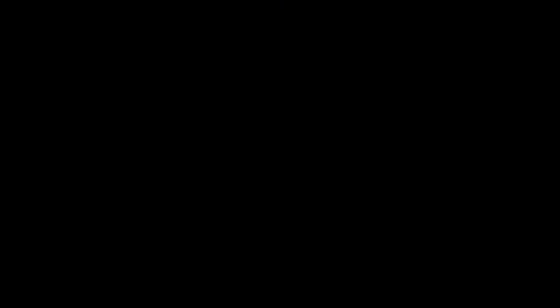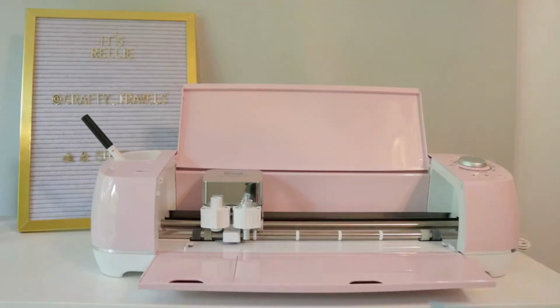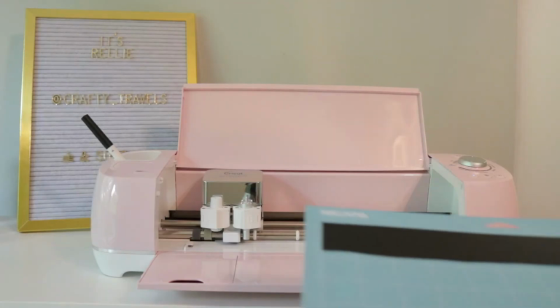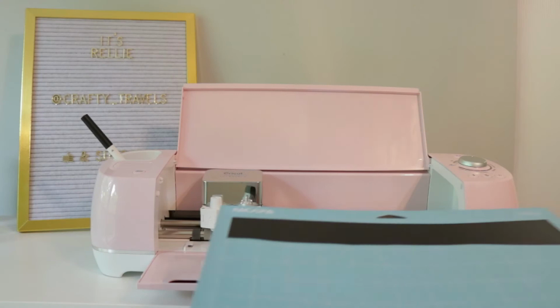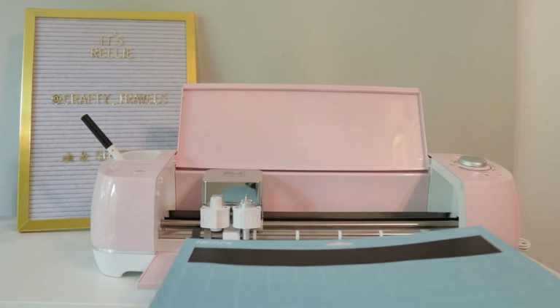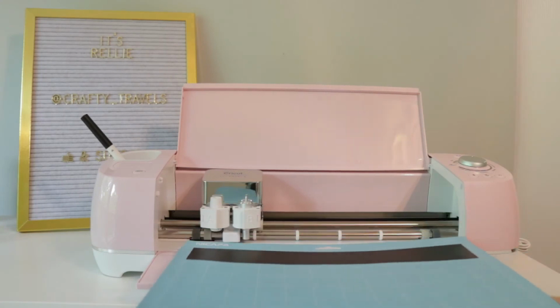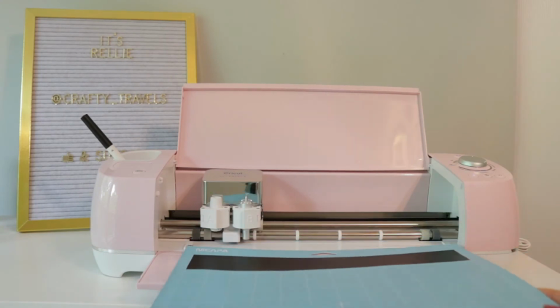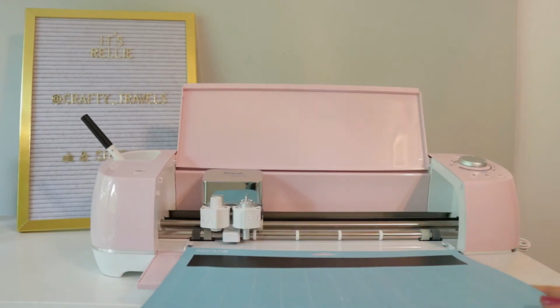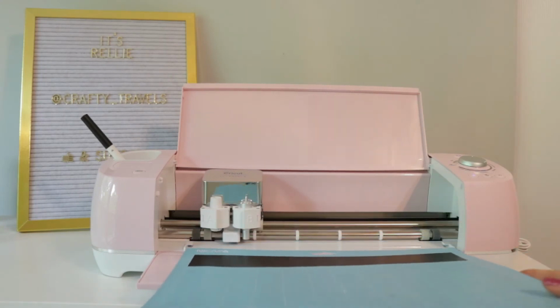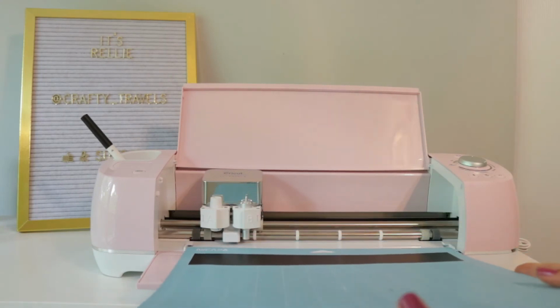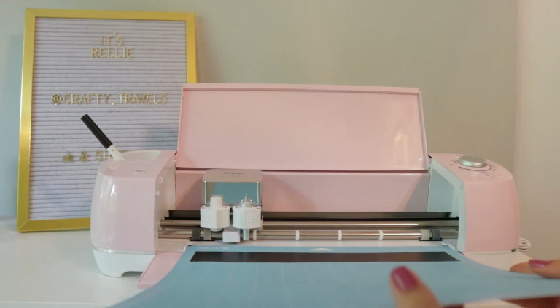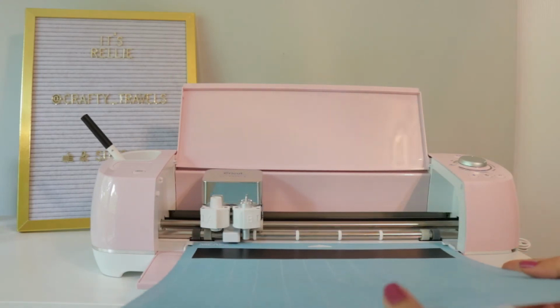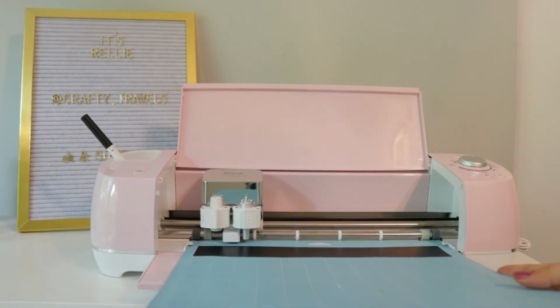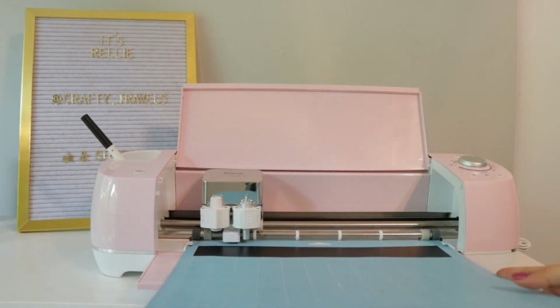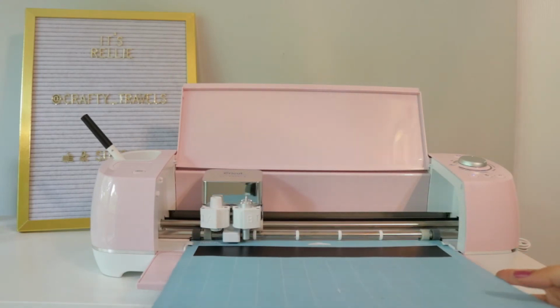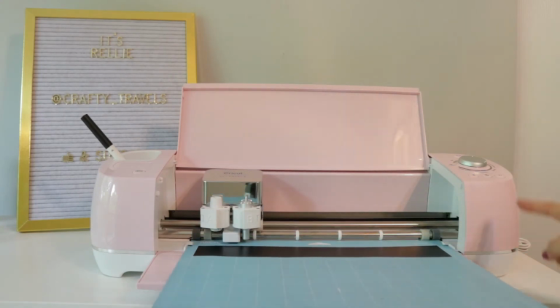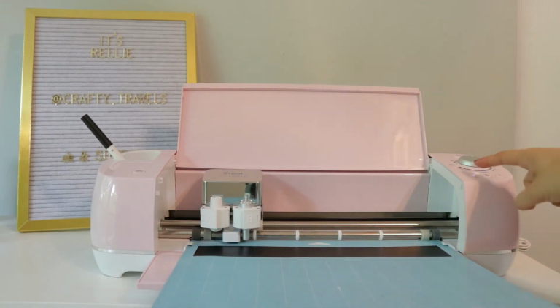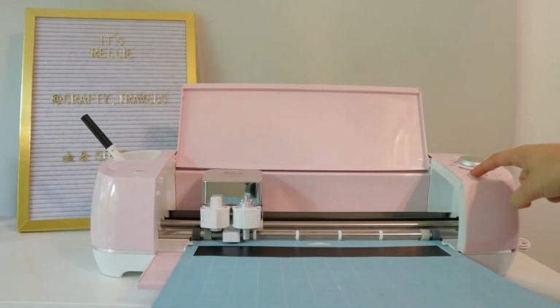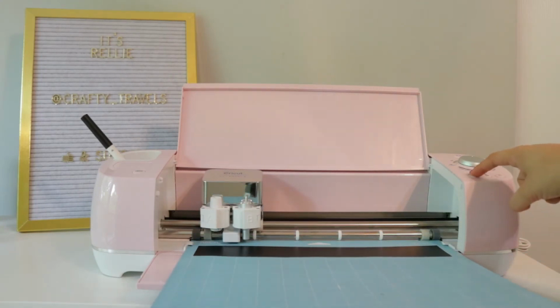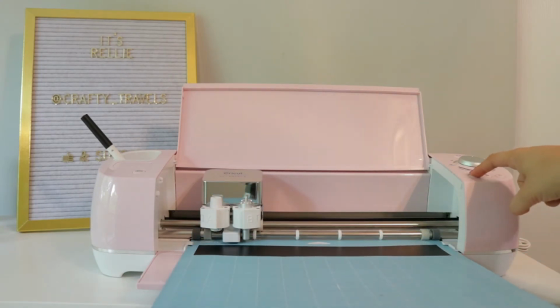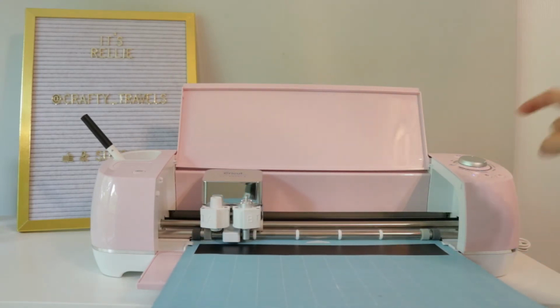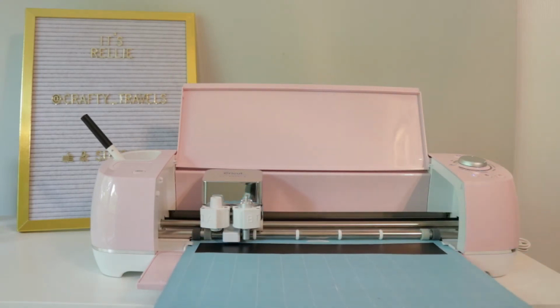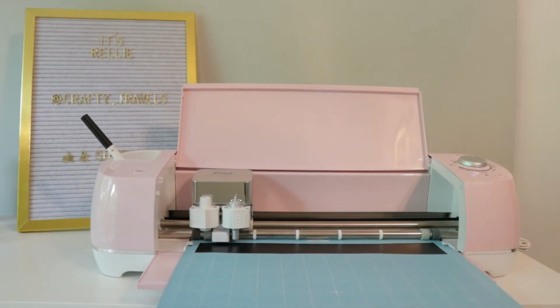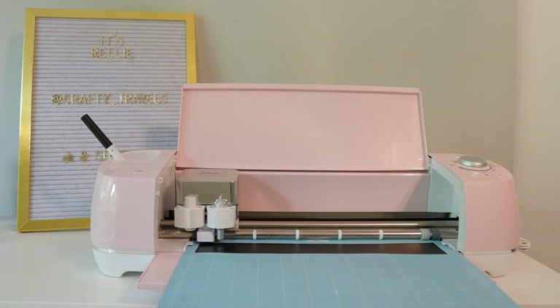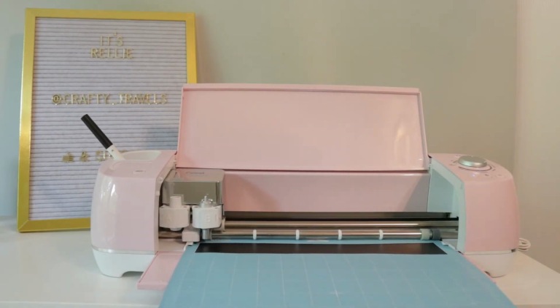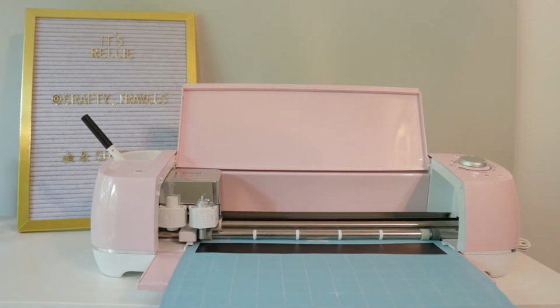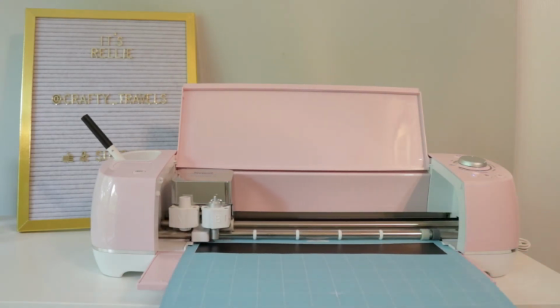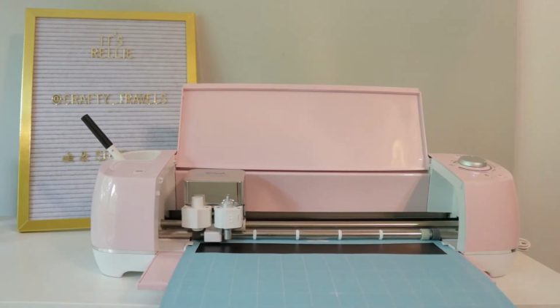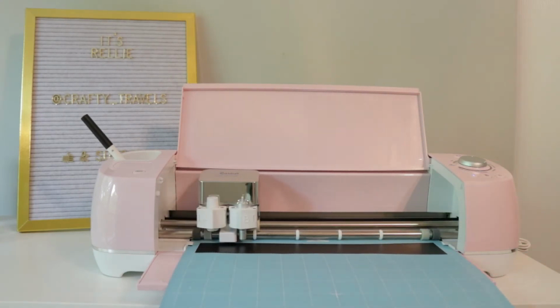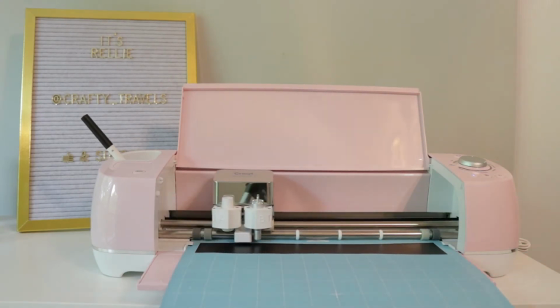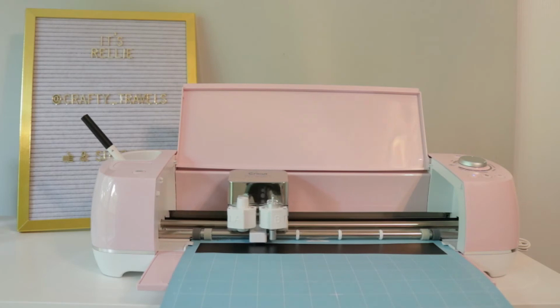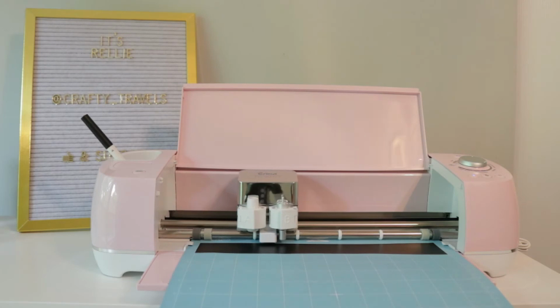Your next step is to load your mats into your Cricut machine, then just sit back, relax, and let it do its work.